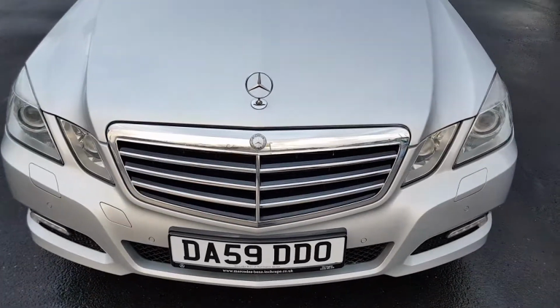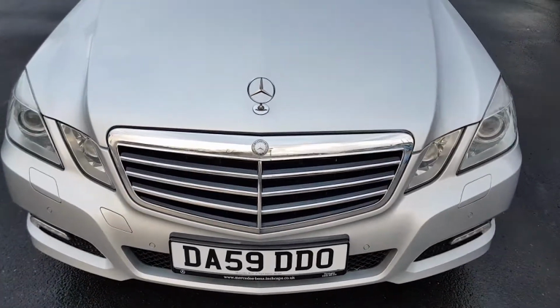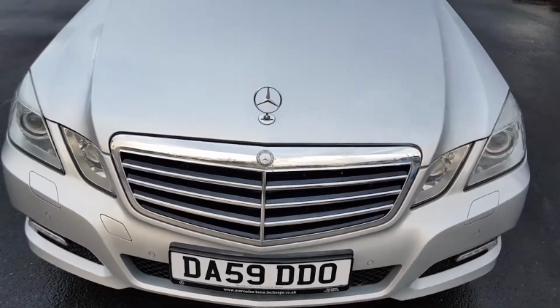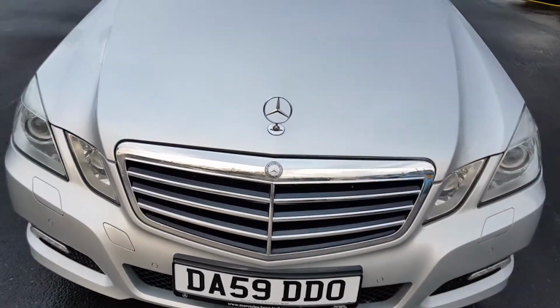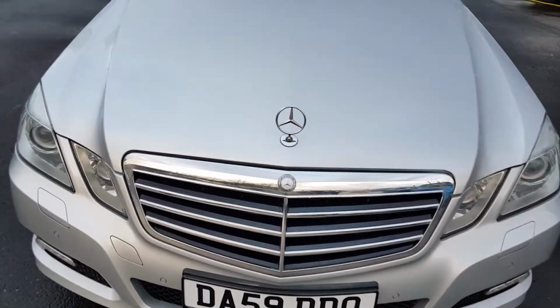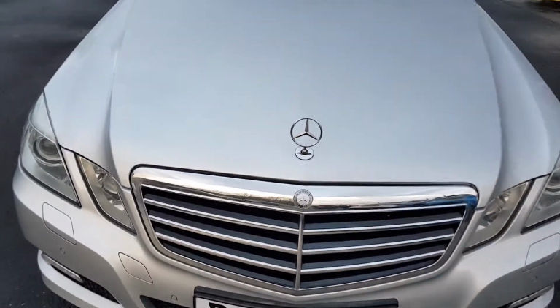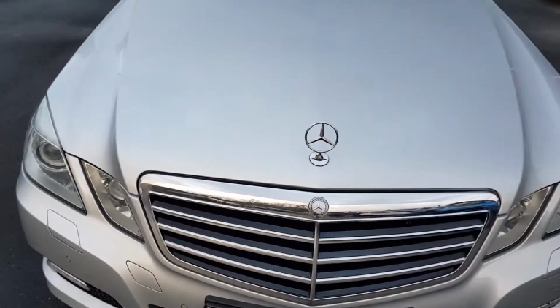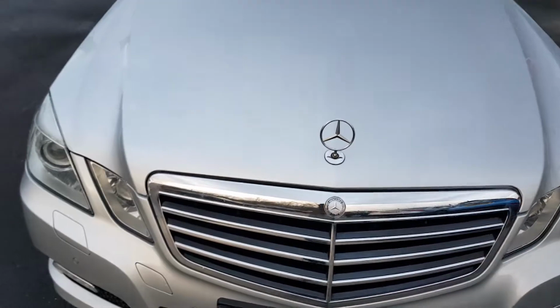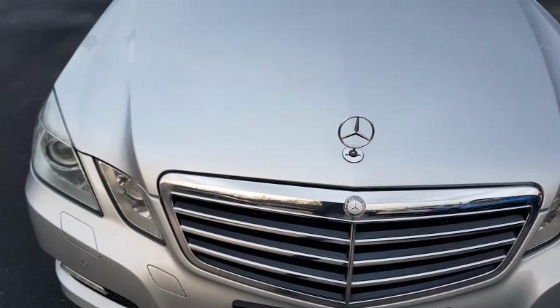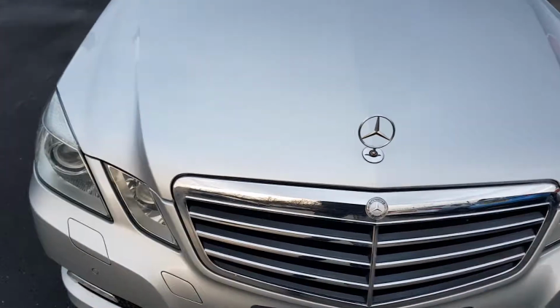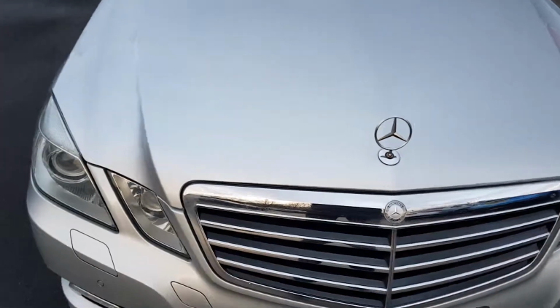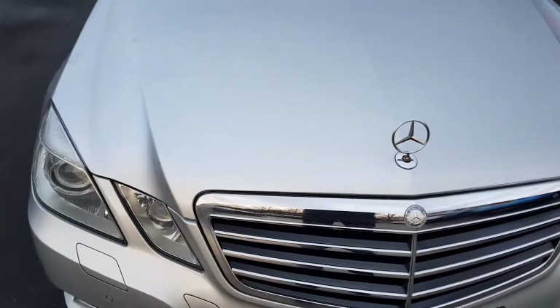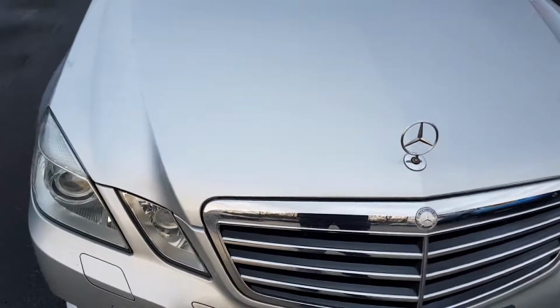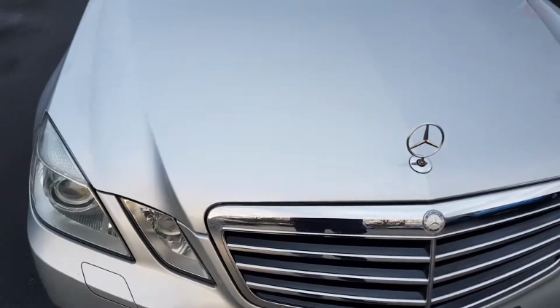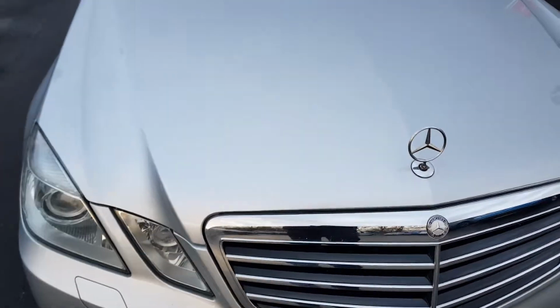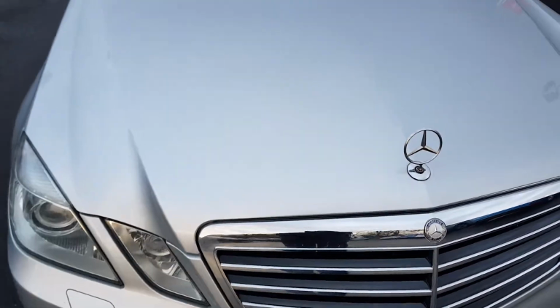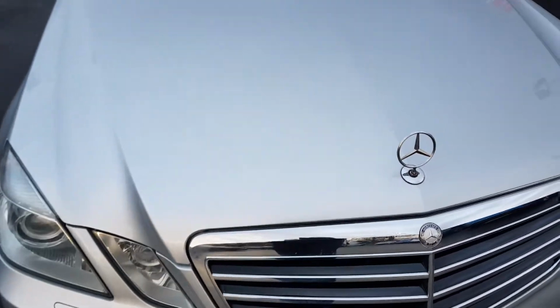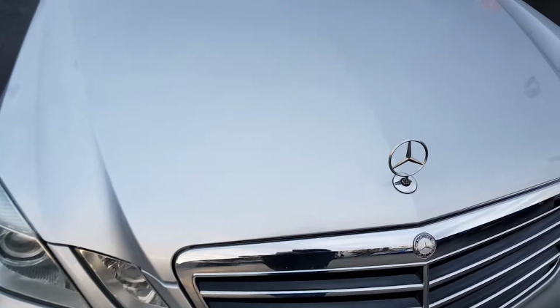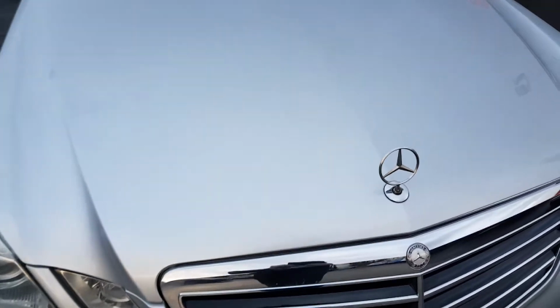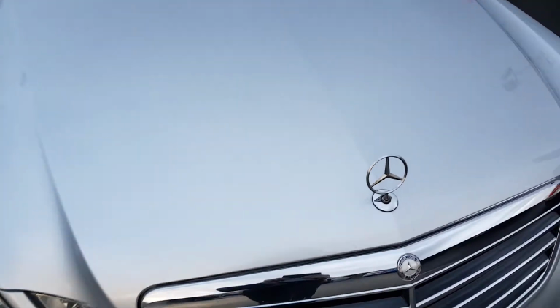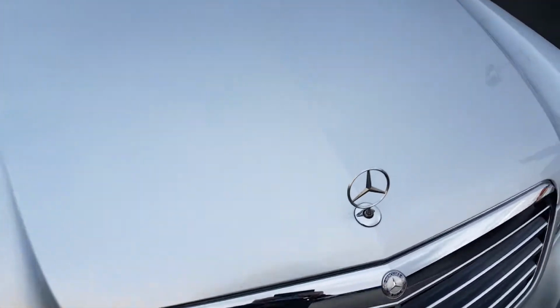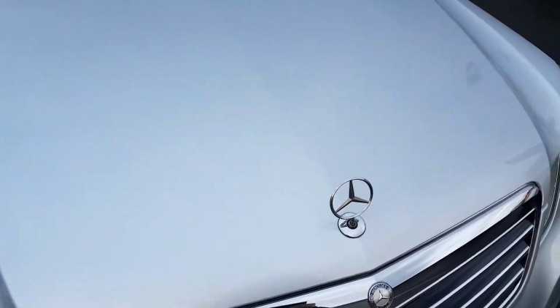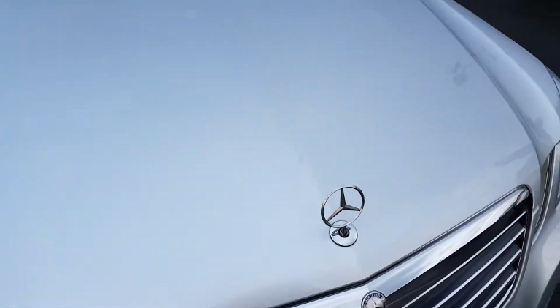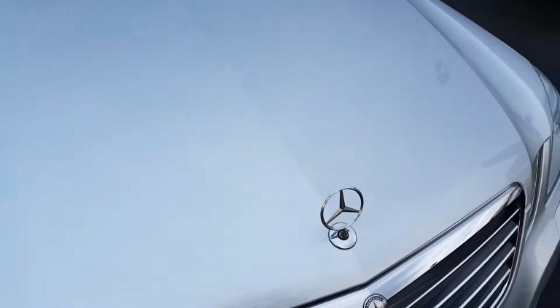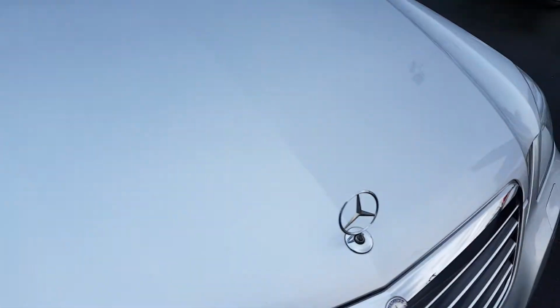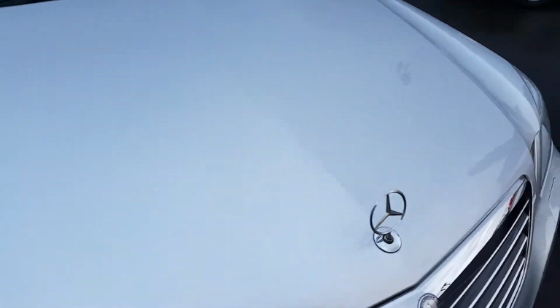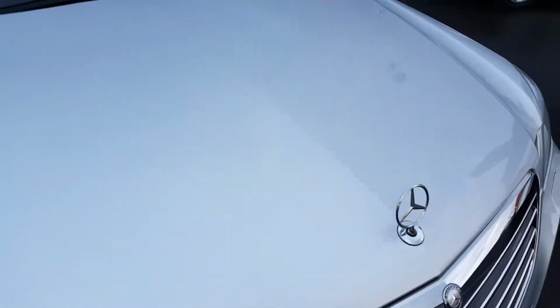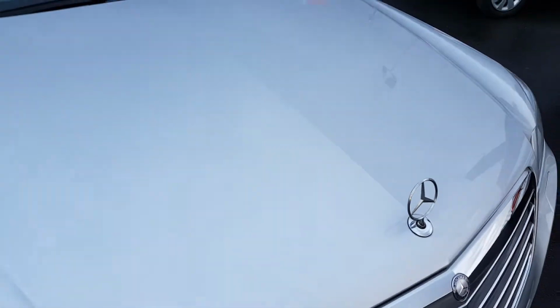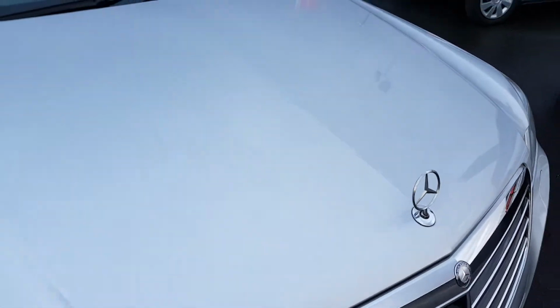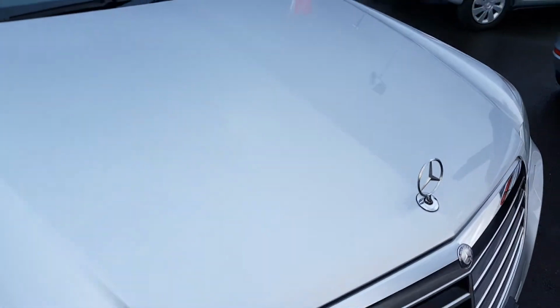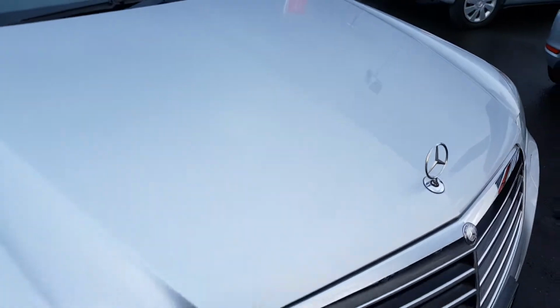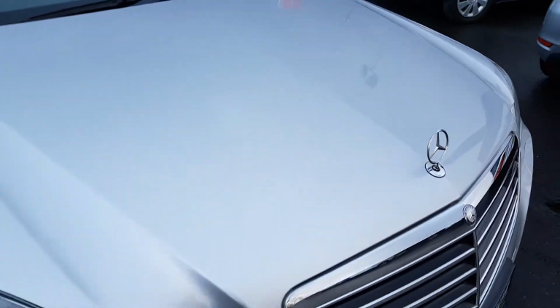Just coming round to the front of the vehicle, getting as close as I can — as you can see, no stone chips of any note.